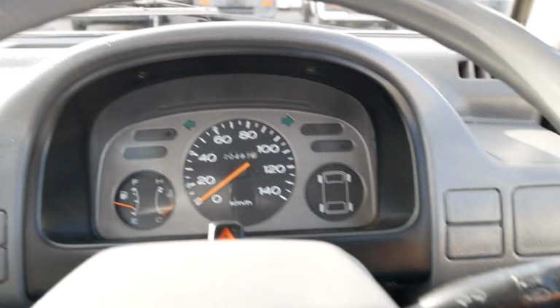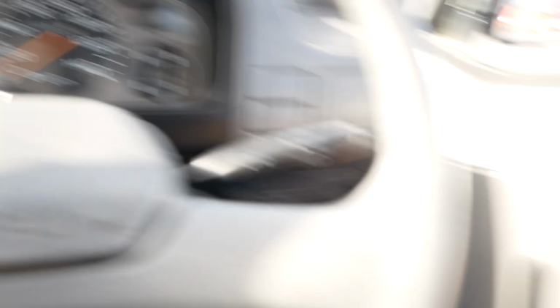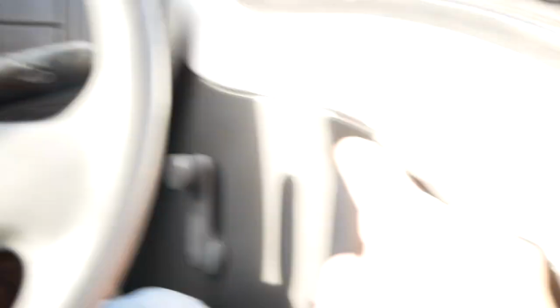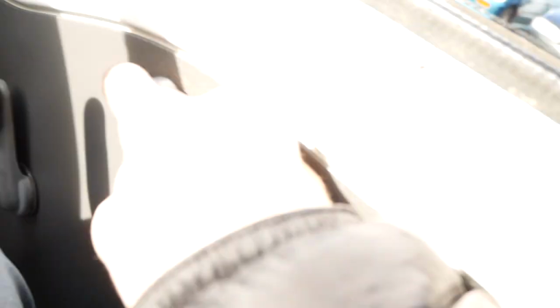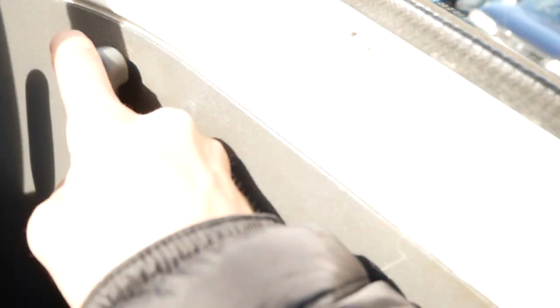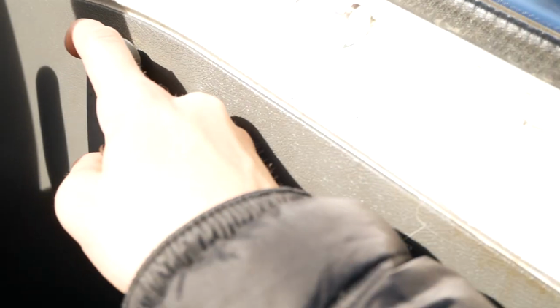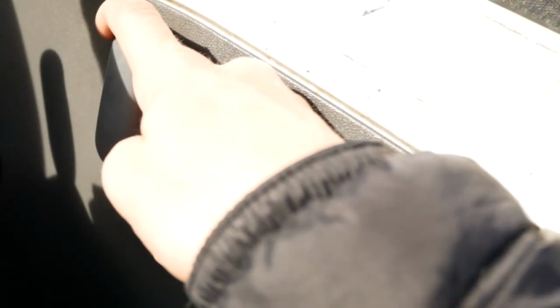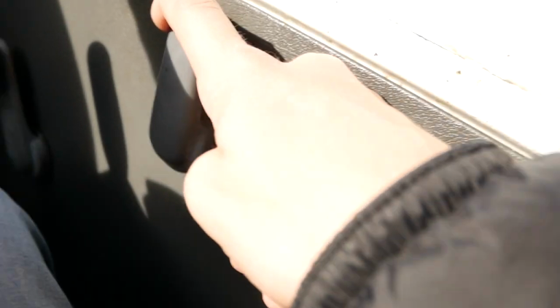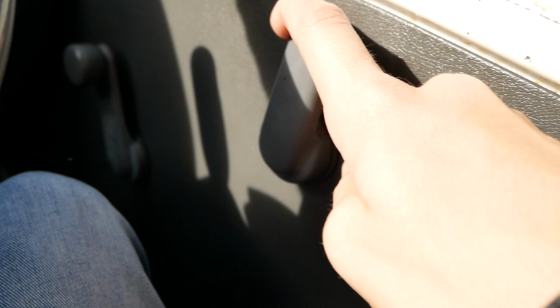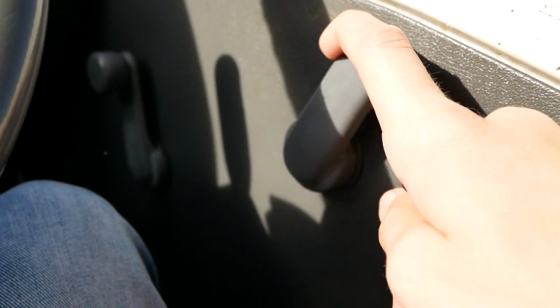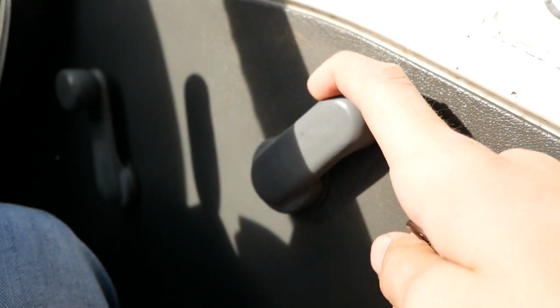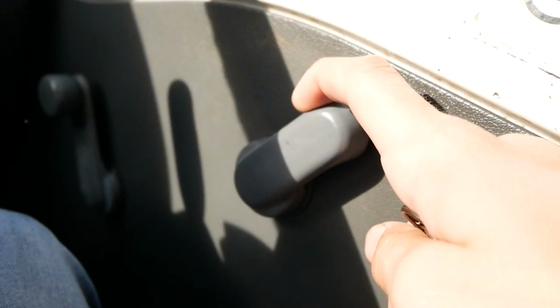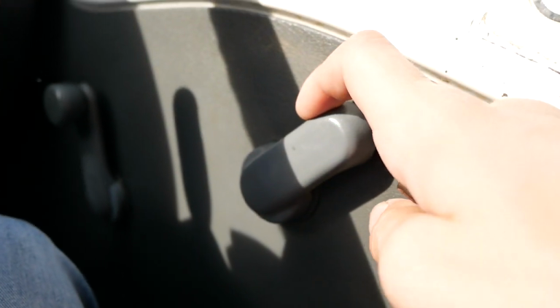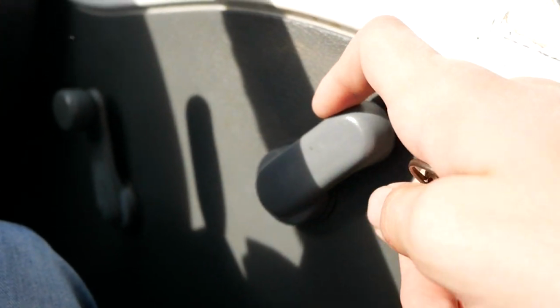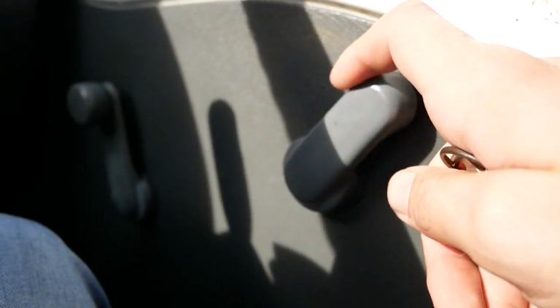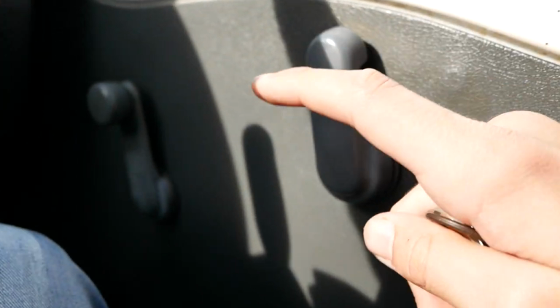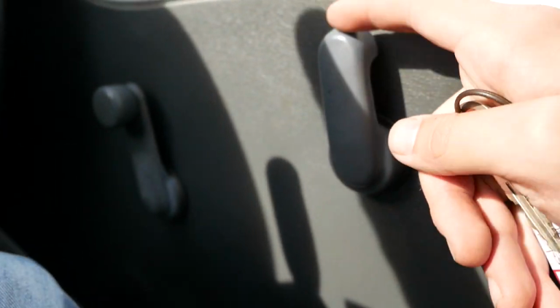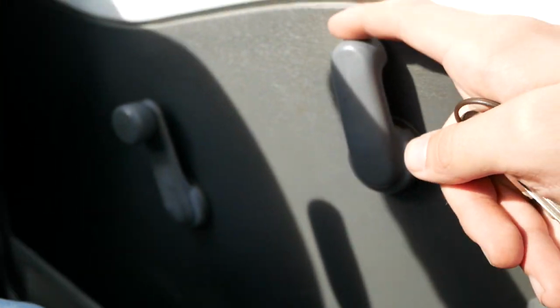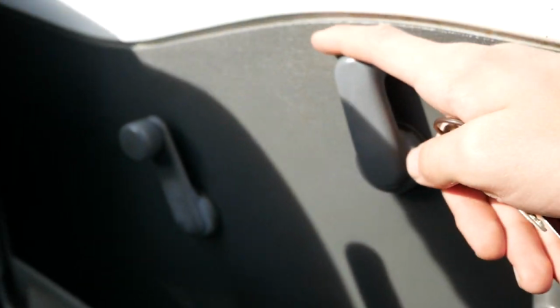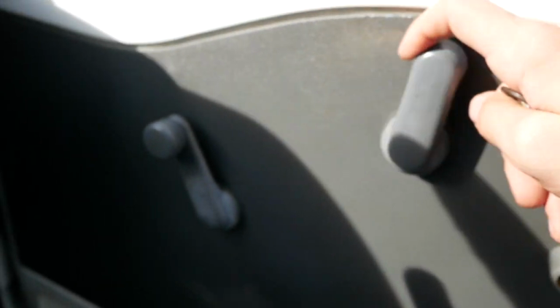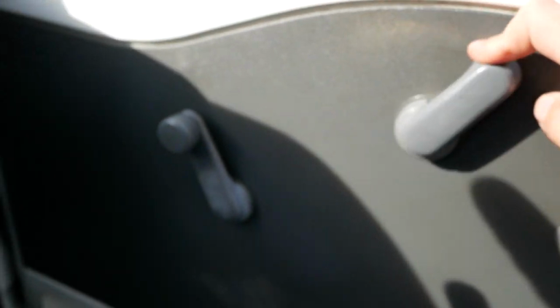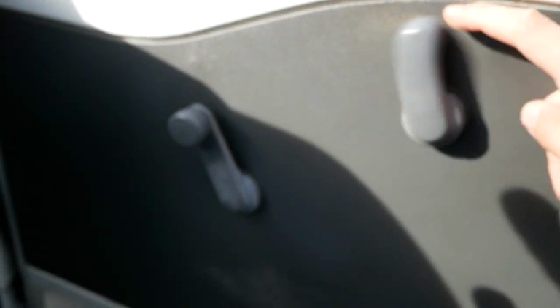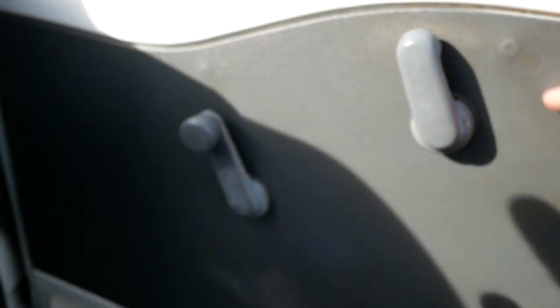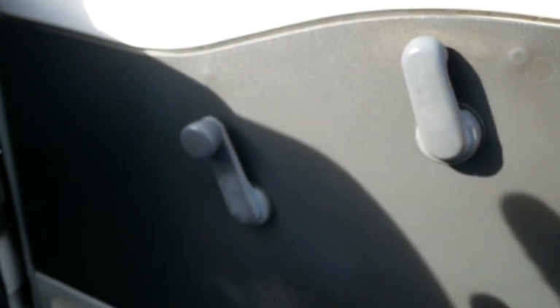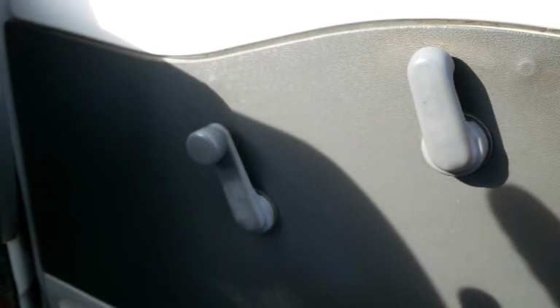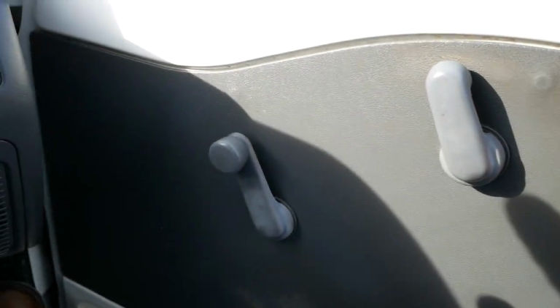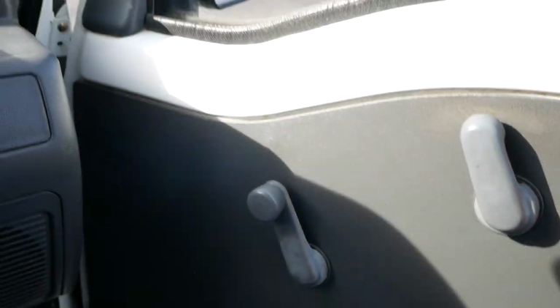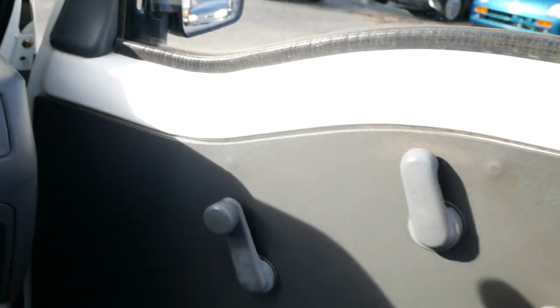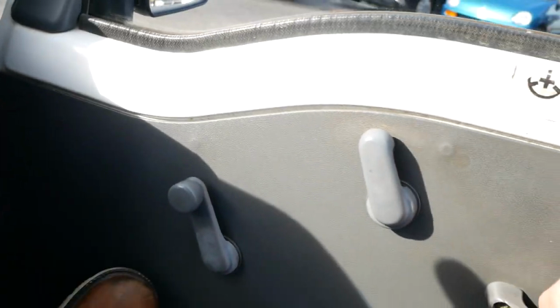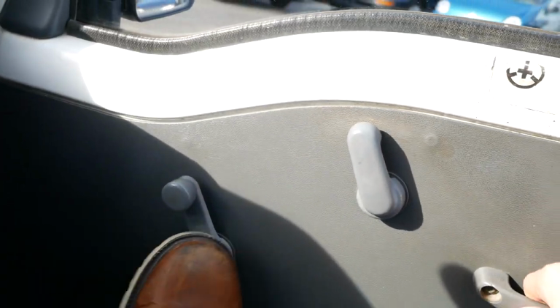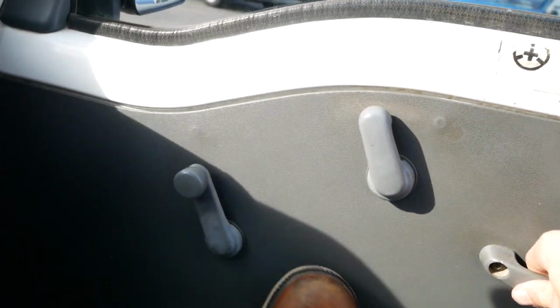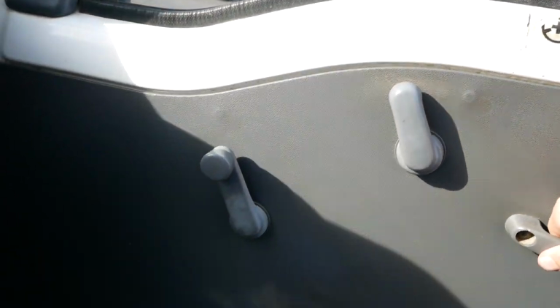The door handles in Subarus are also interesting — it's a bit of a different style.